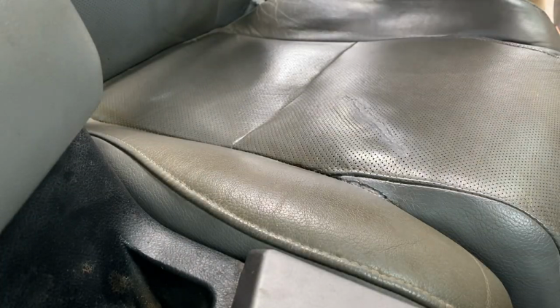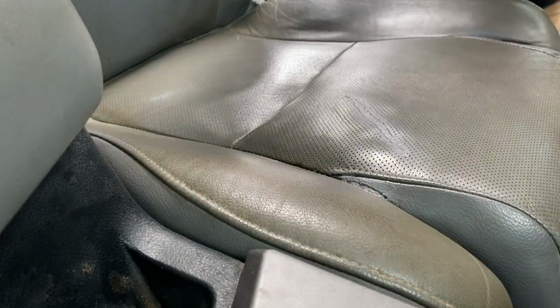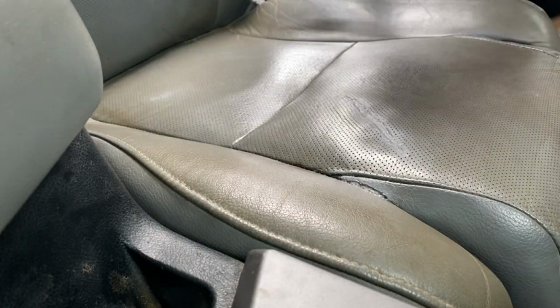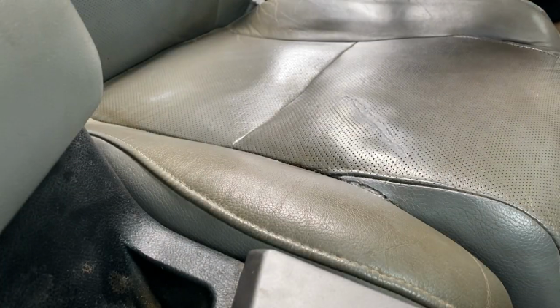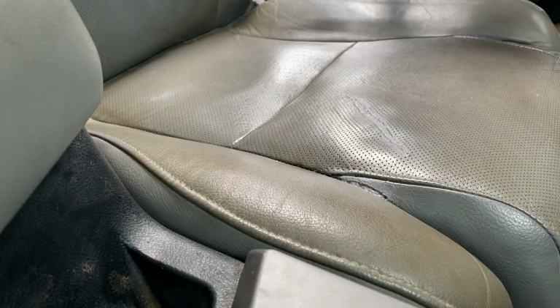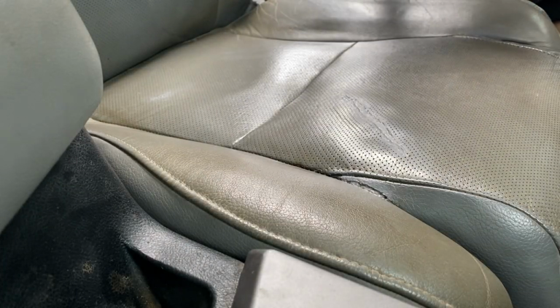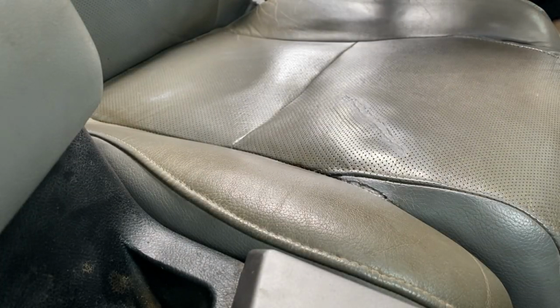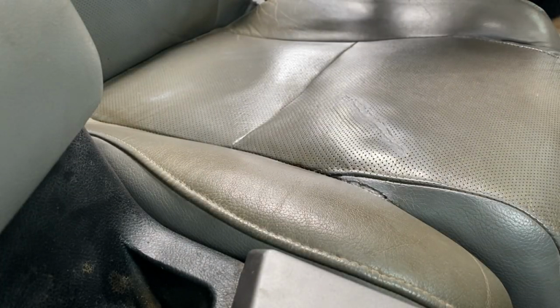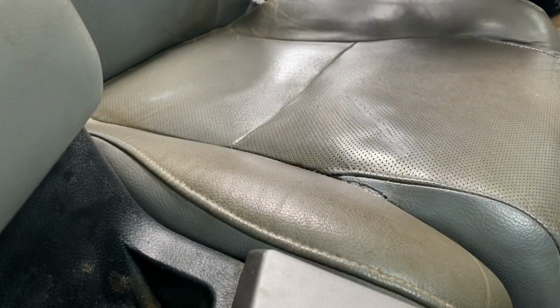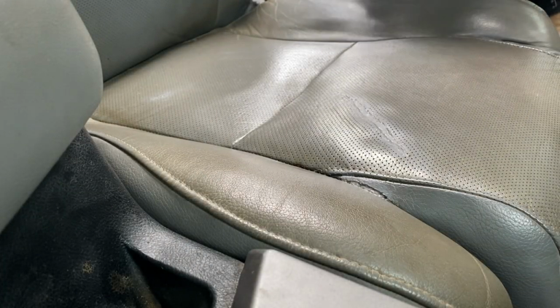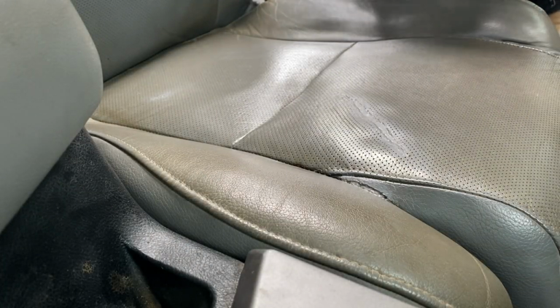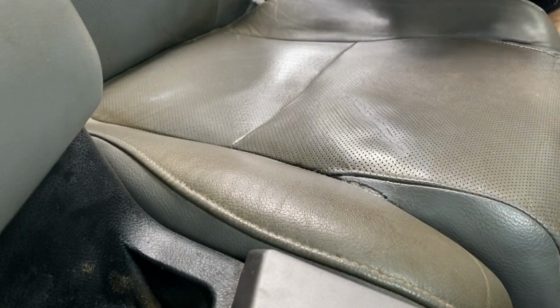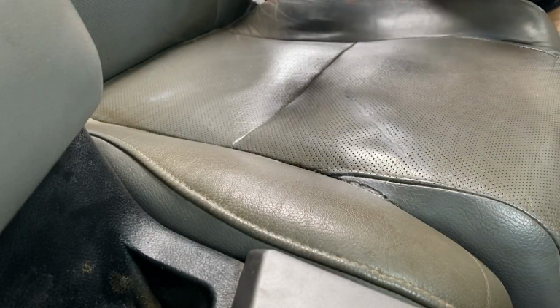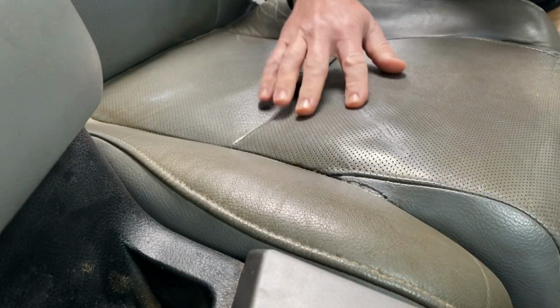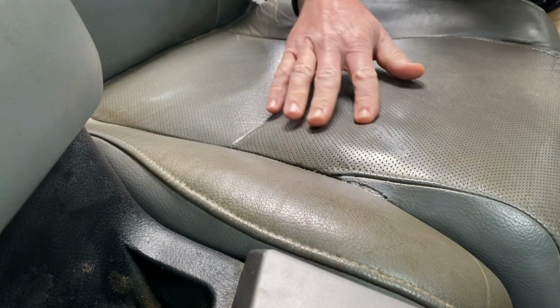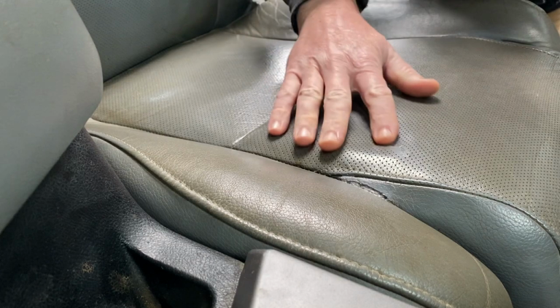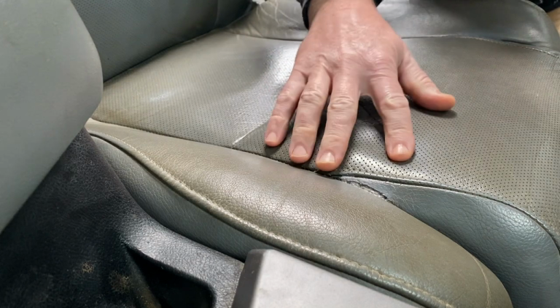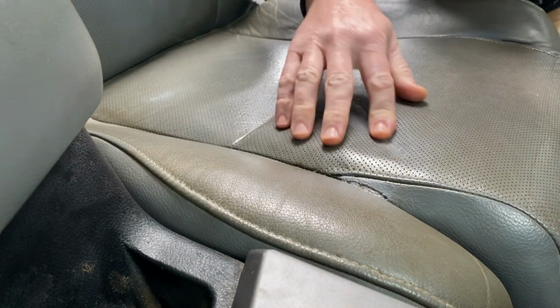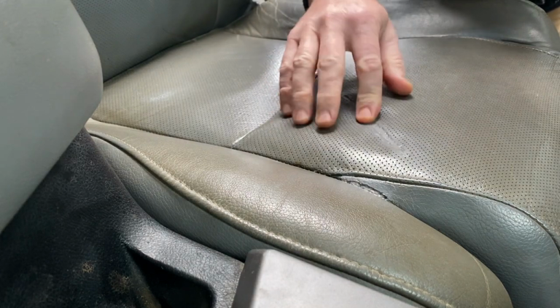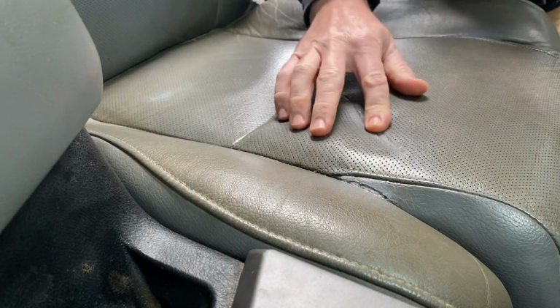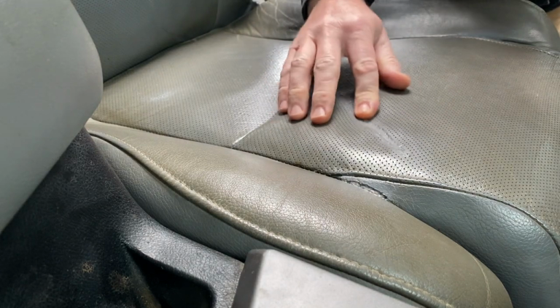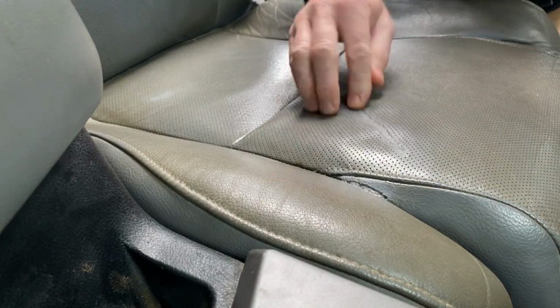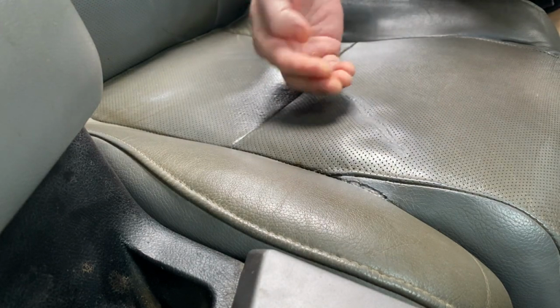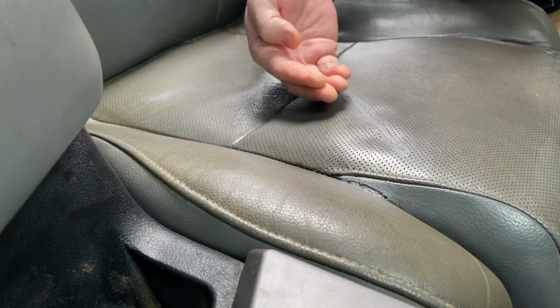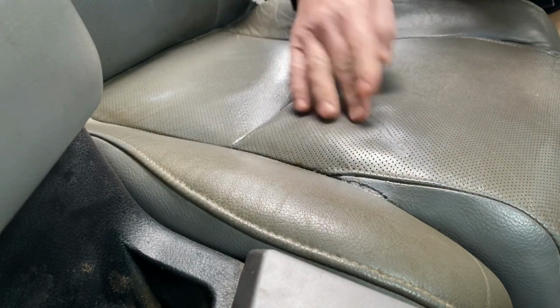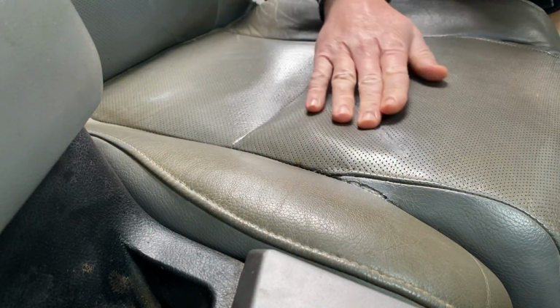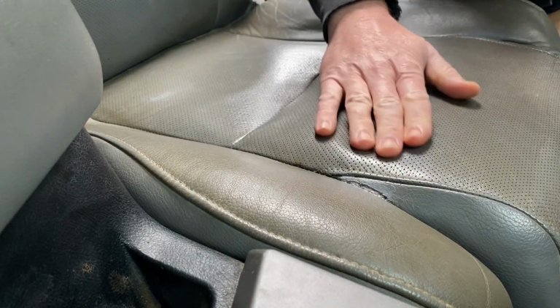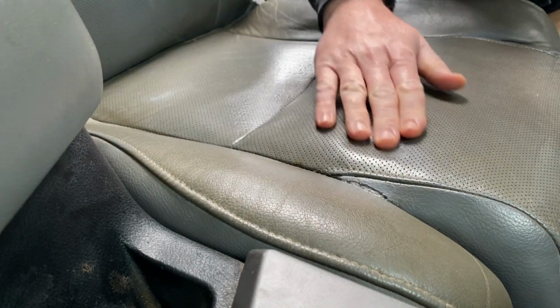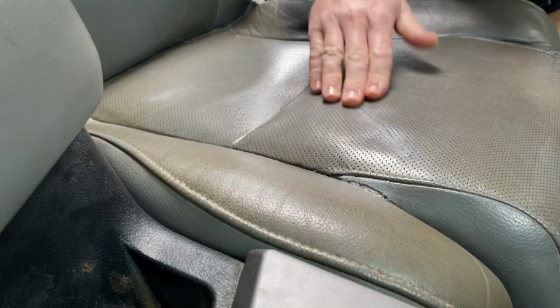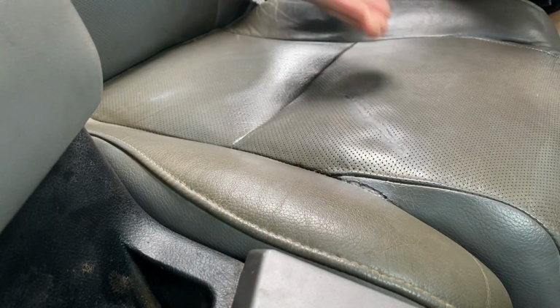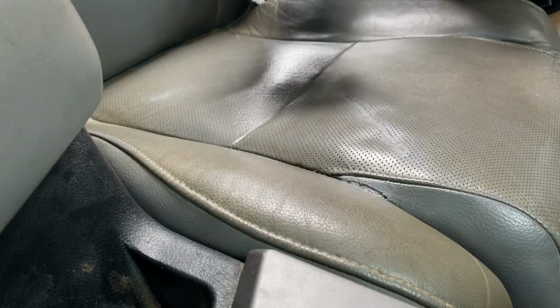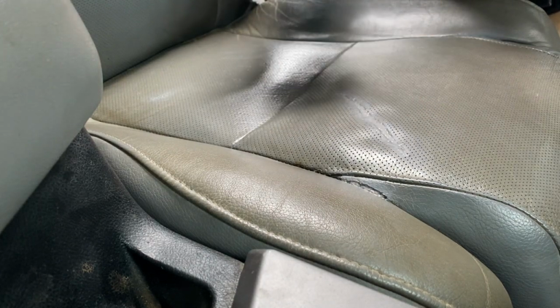I'm going to go ahead and get the third coat on this. Everything's nice and dry here — nothing's tacky, nothing's coming off on the fingers.